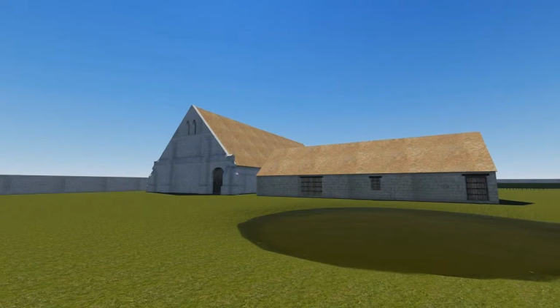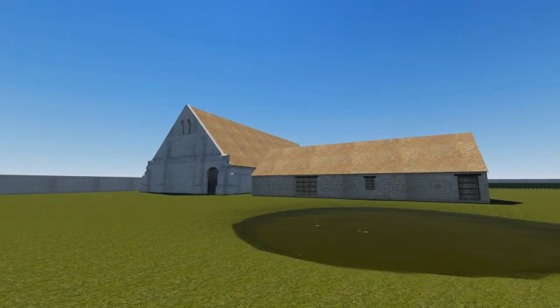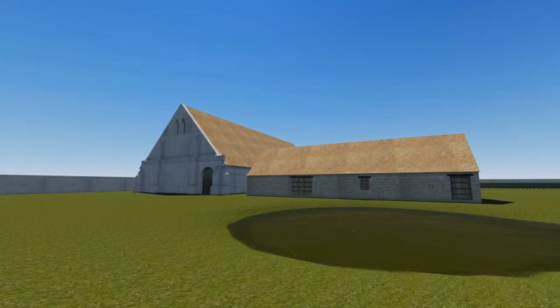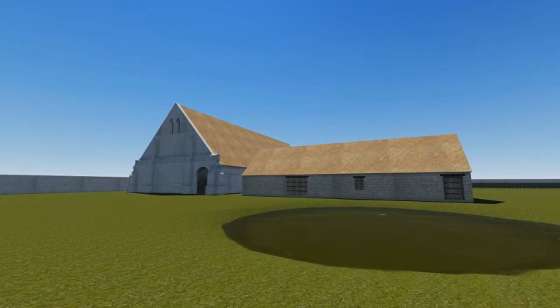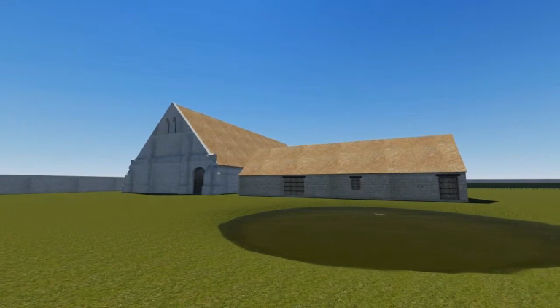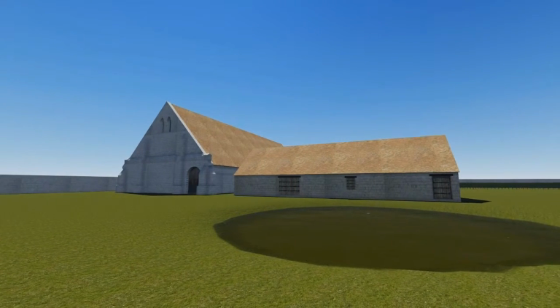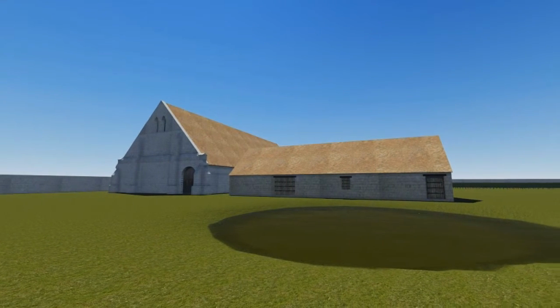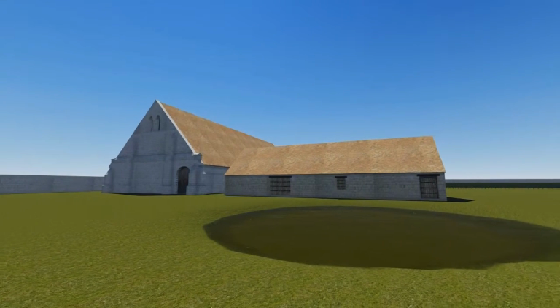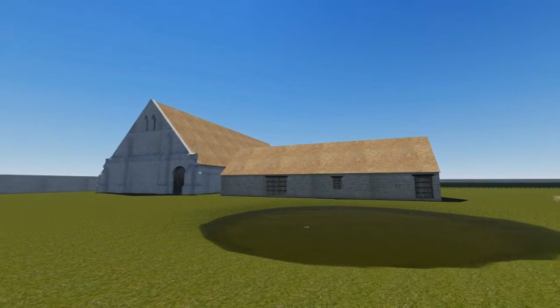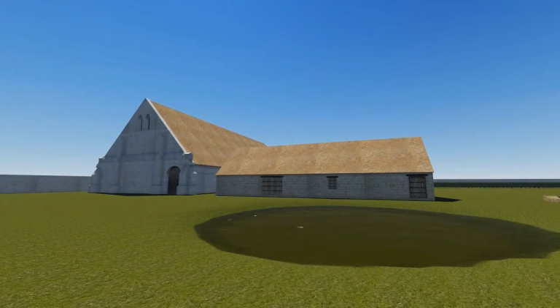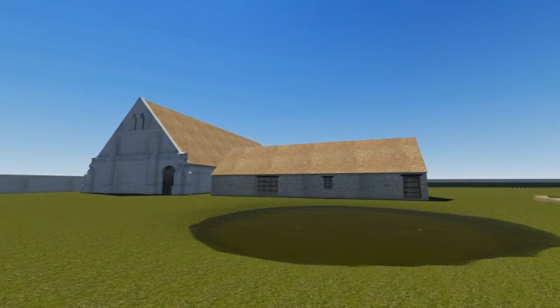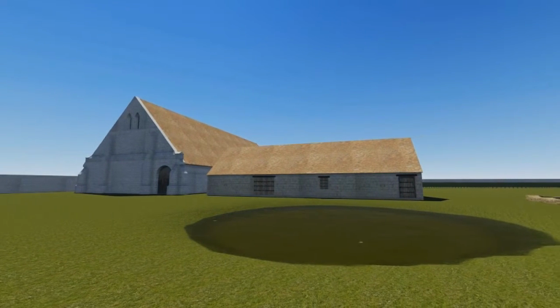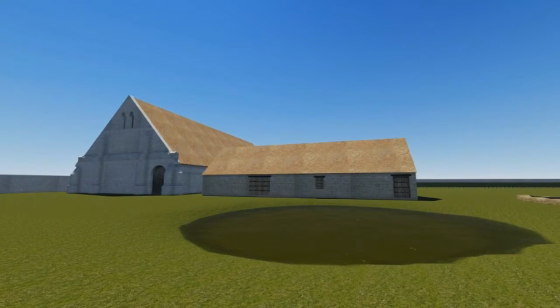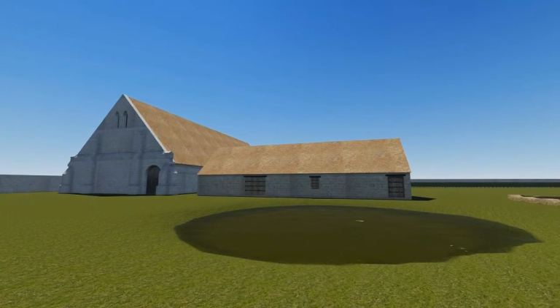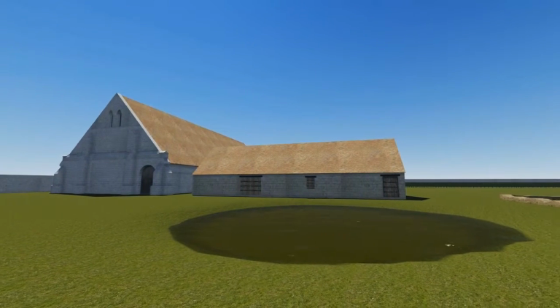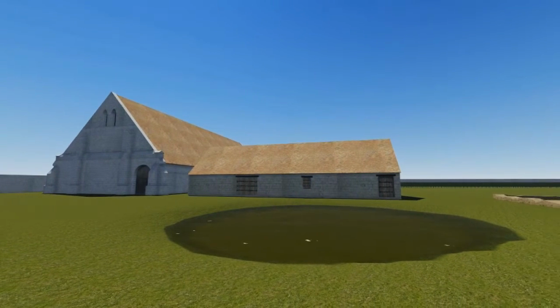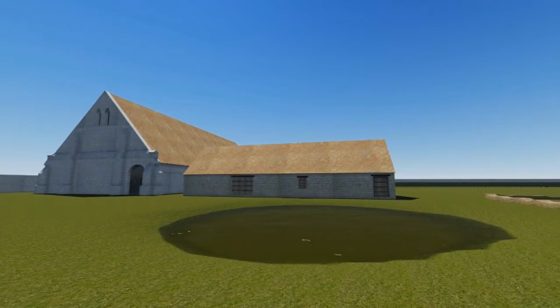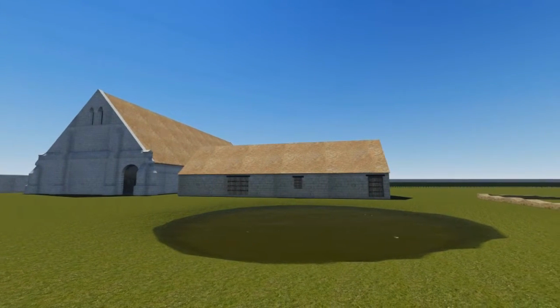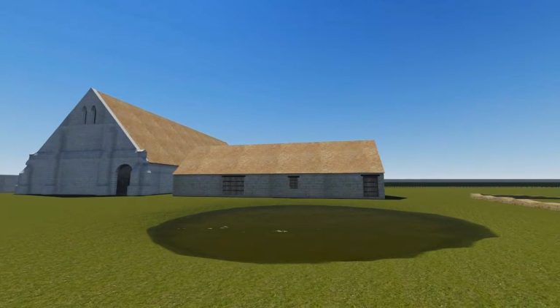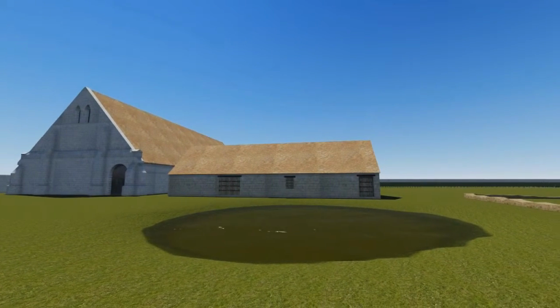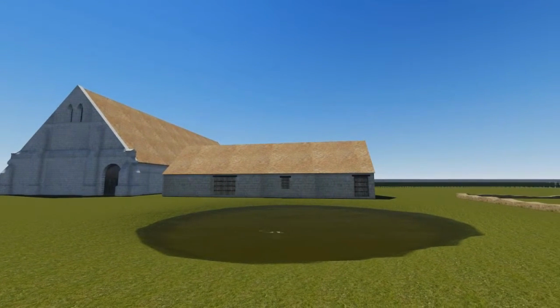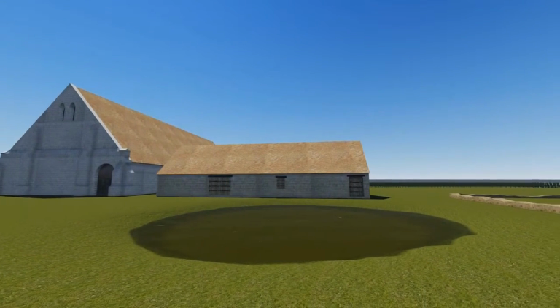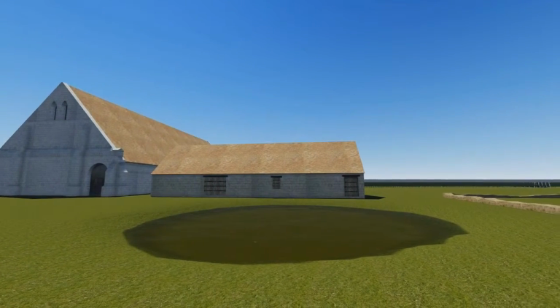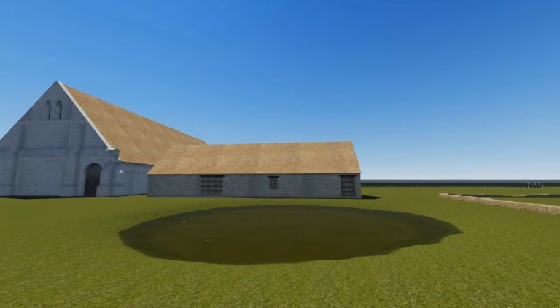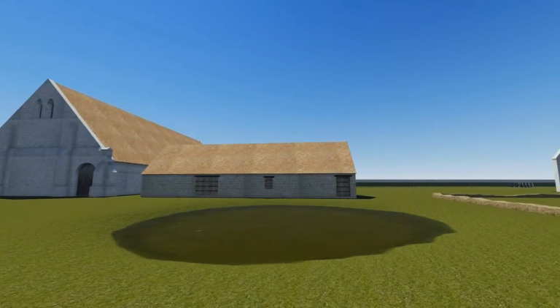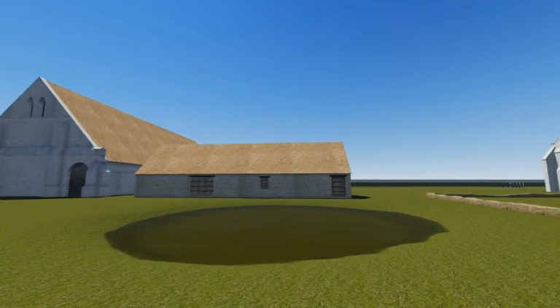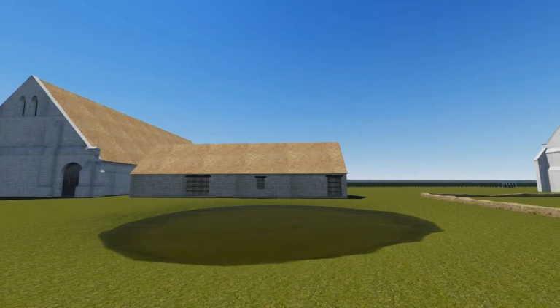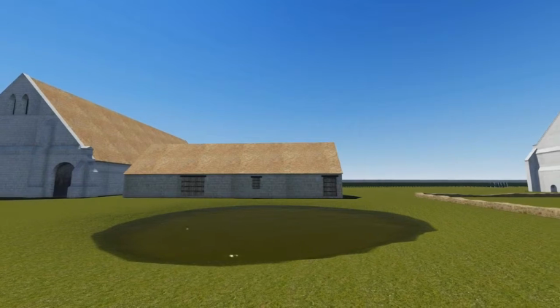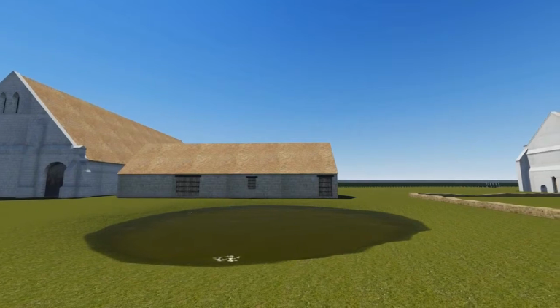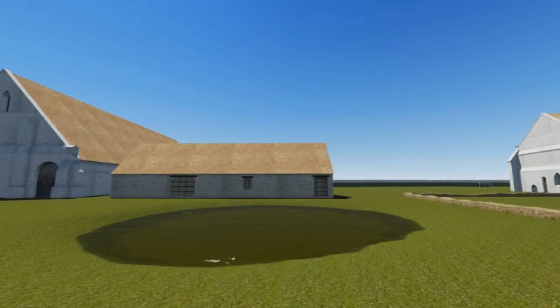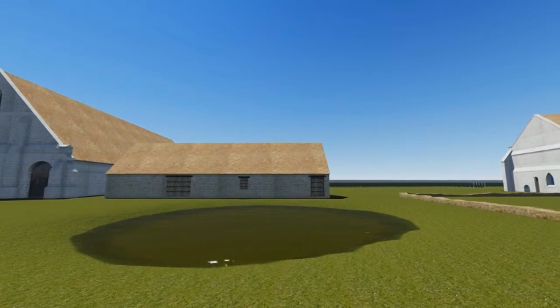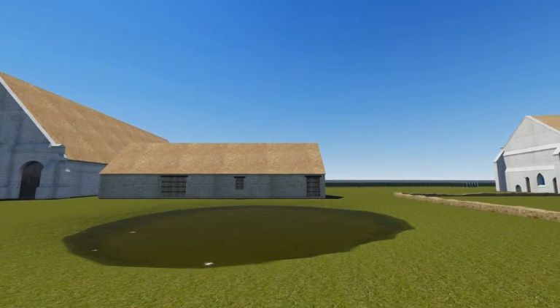The farm area also included a circular dovecote as well as a pond, both of which have disappeared.